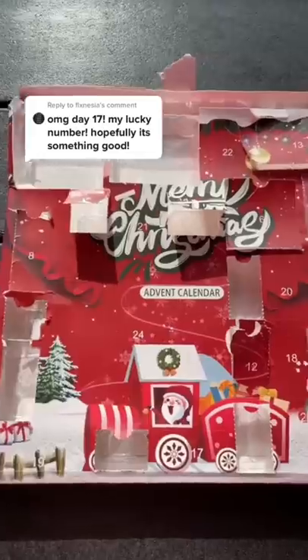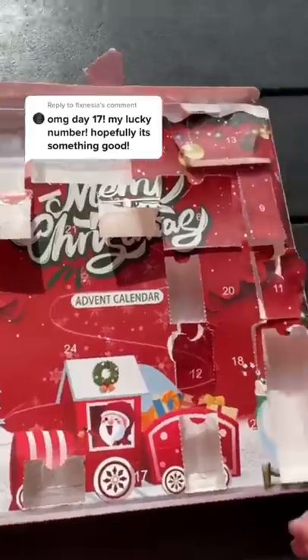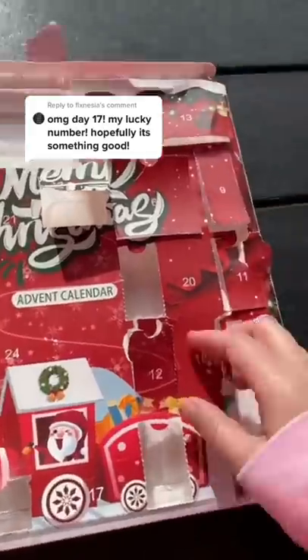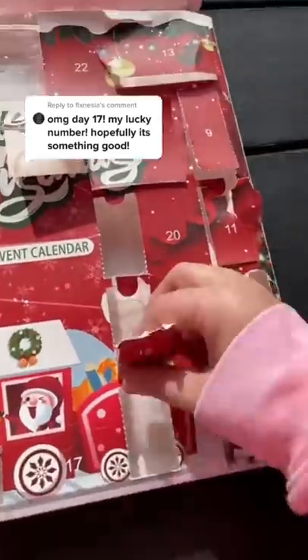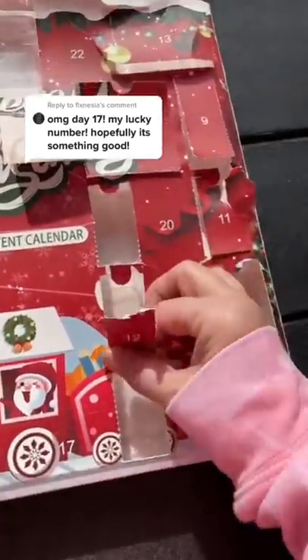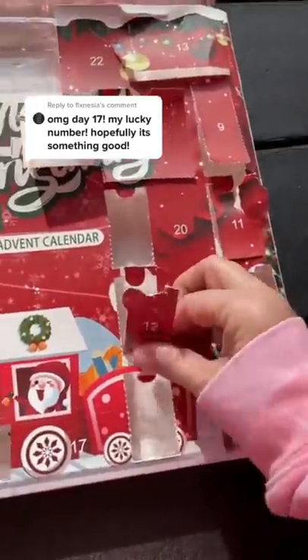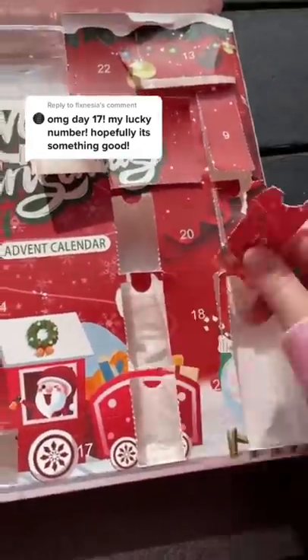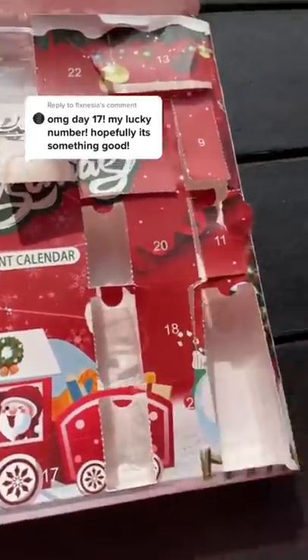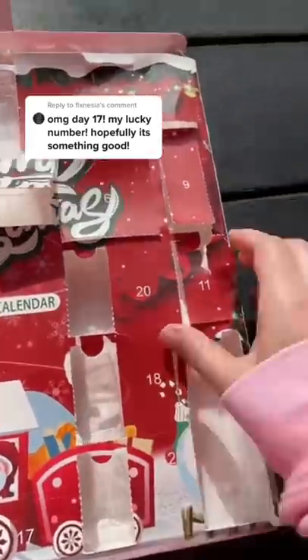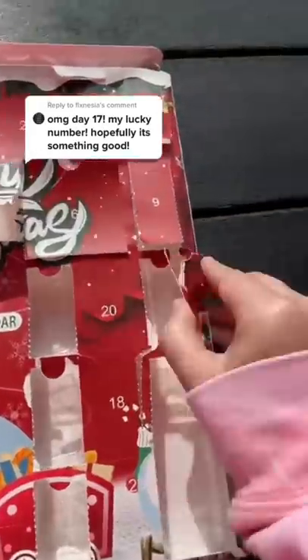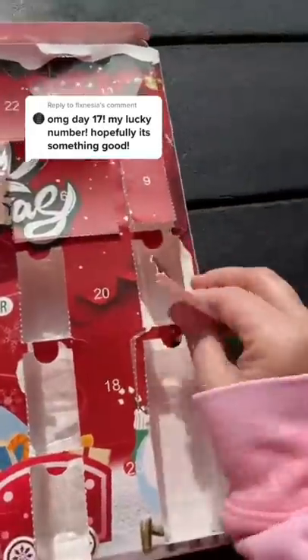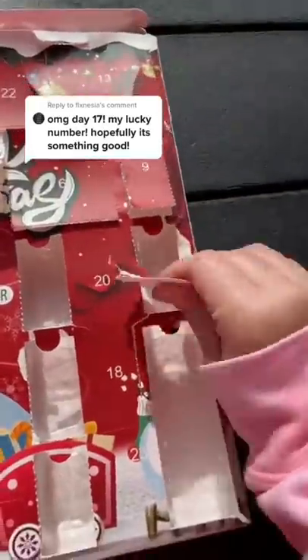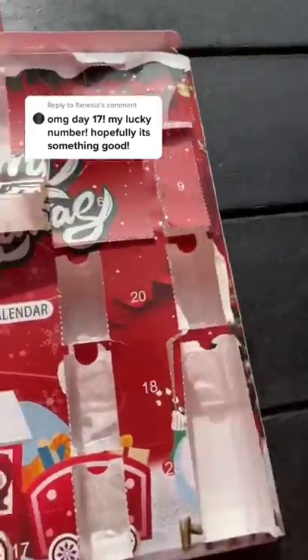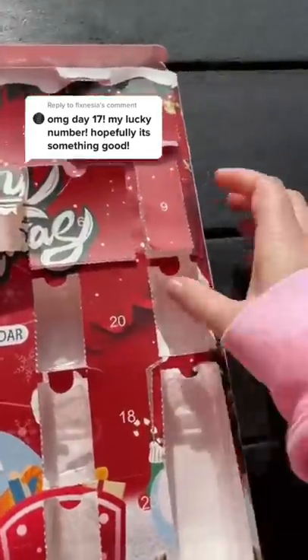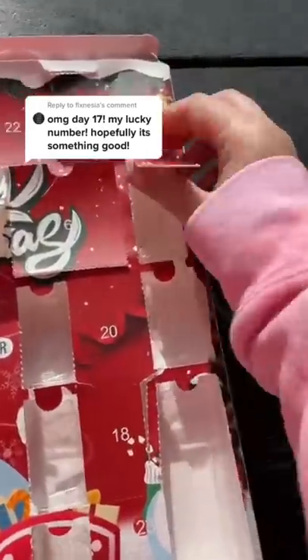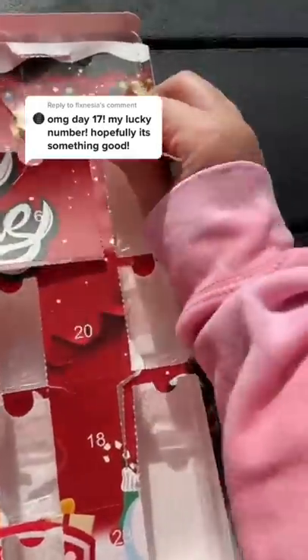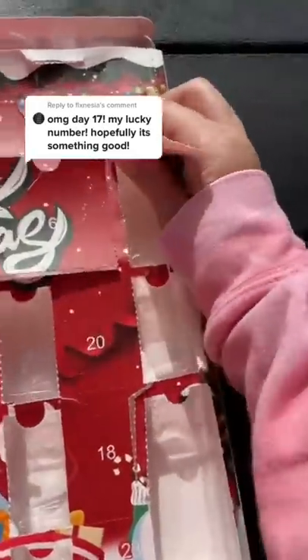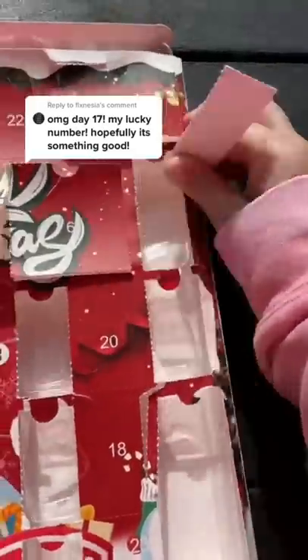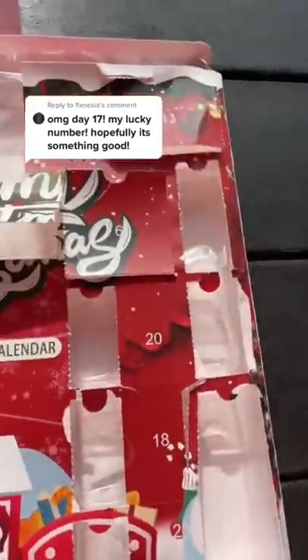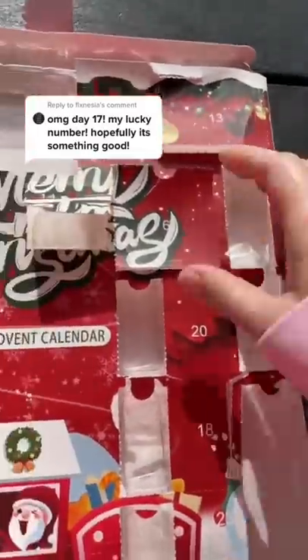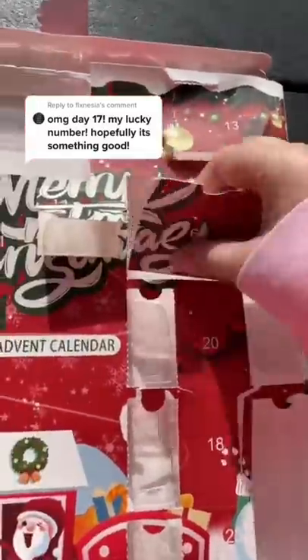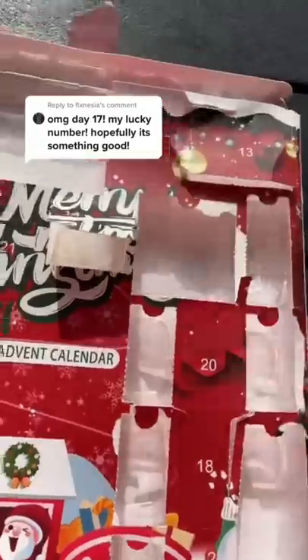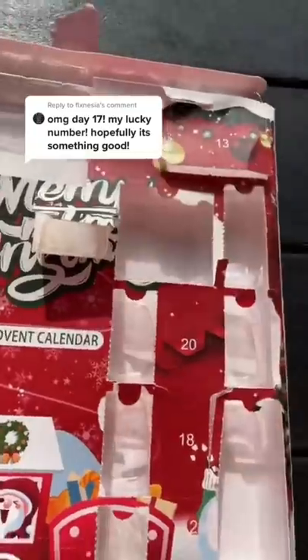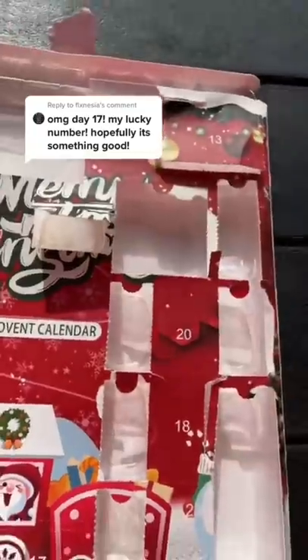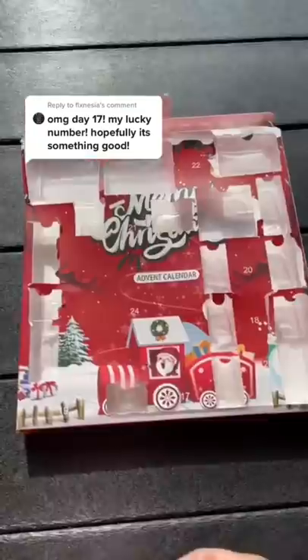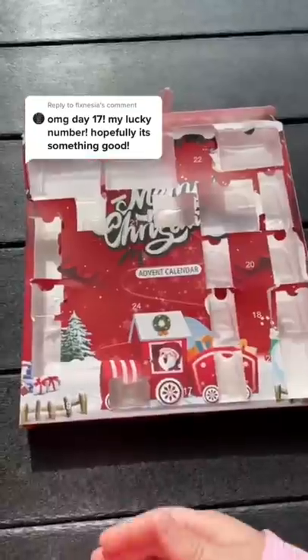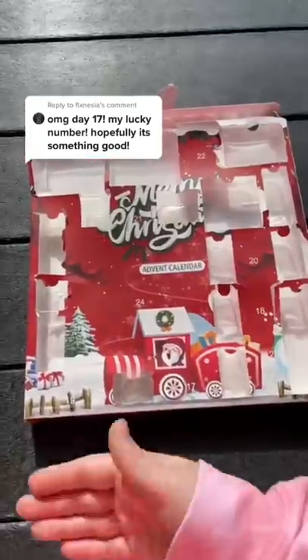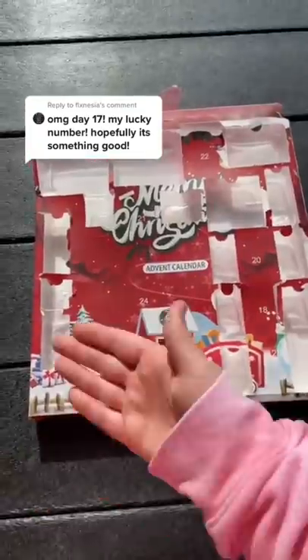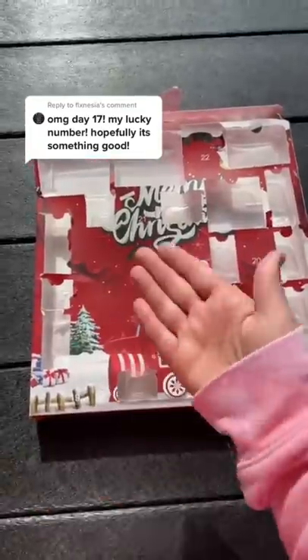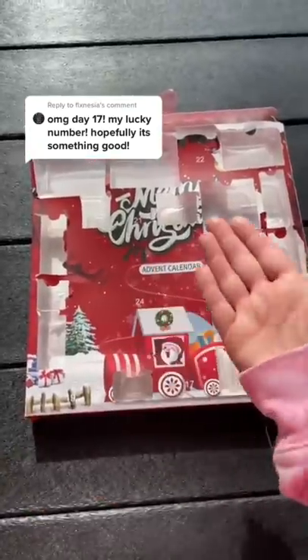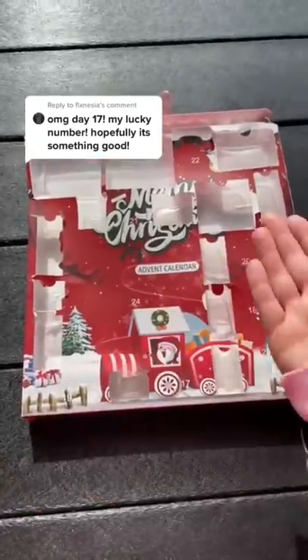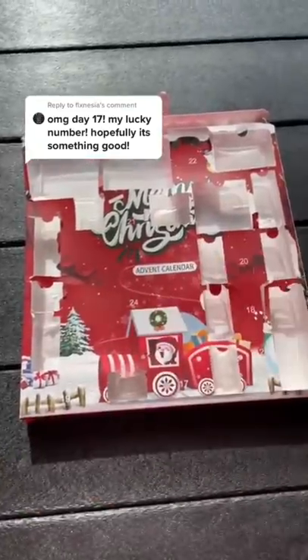I decided to clean the box up a little bit. It was starting to look pretty rough. Much better.